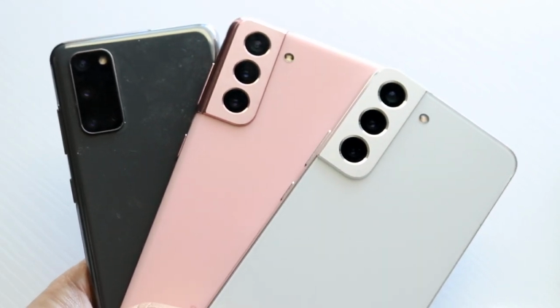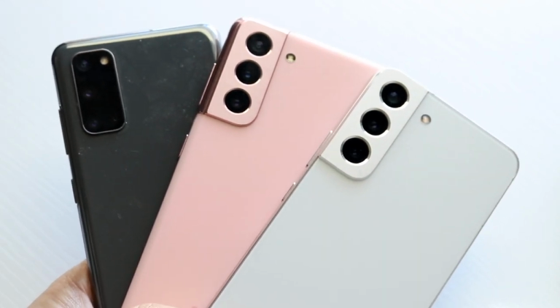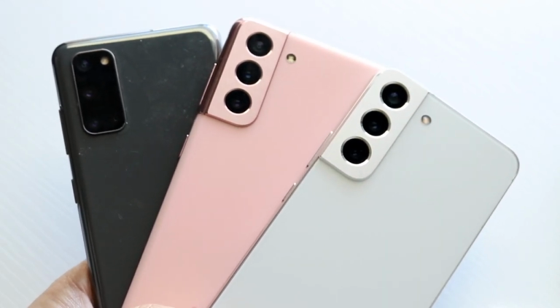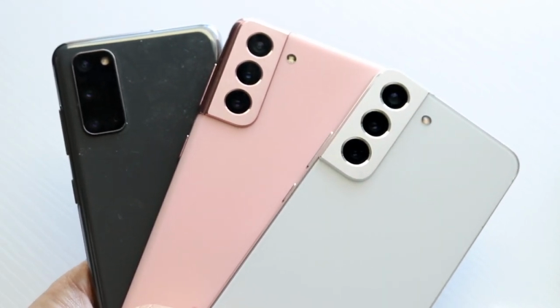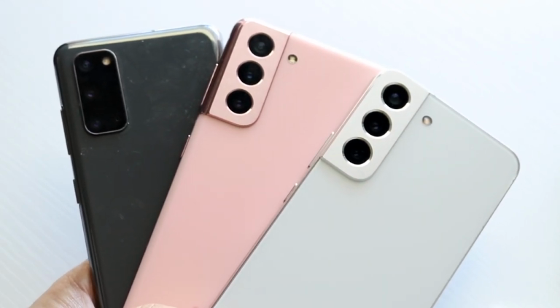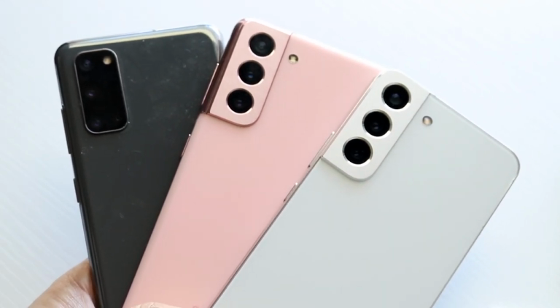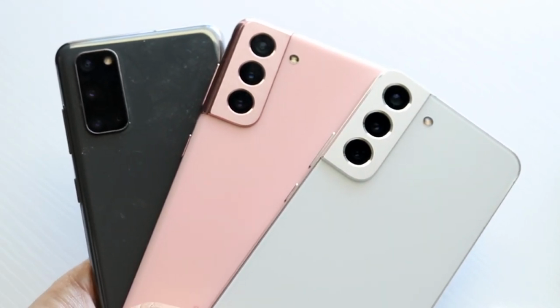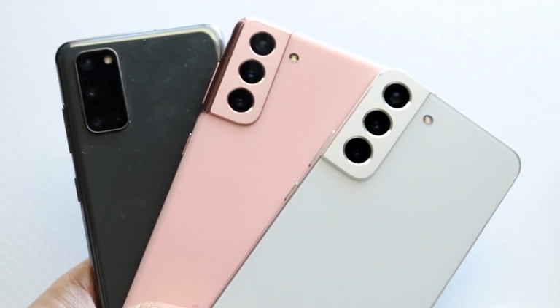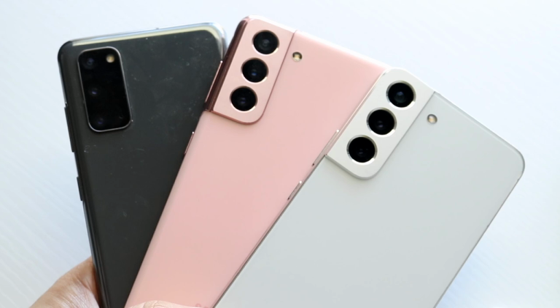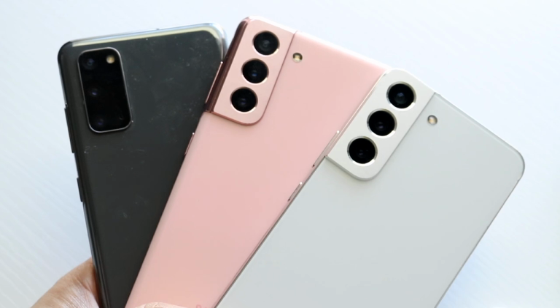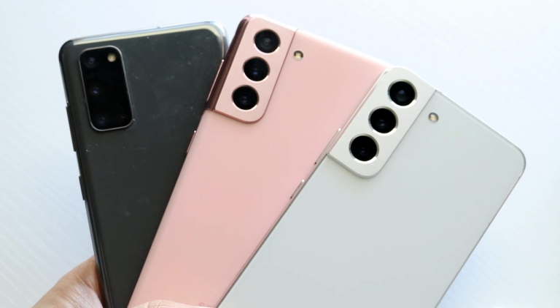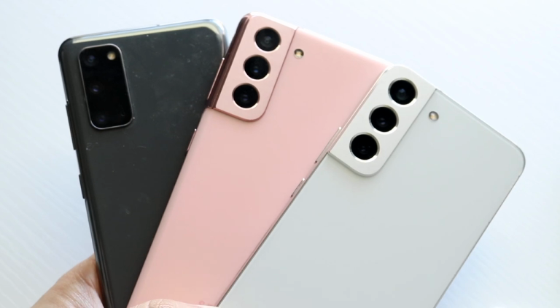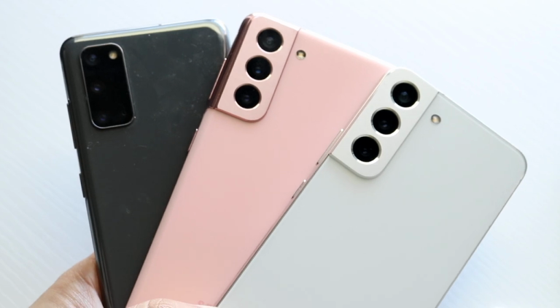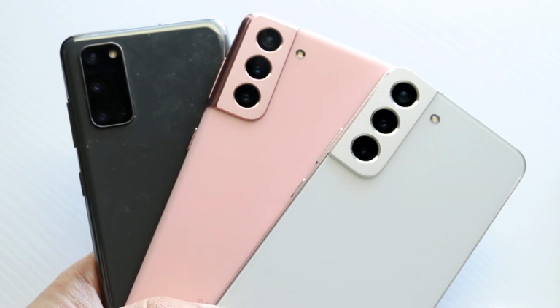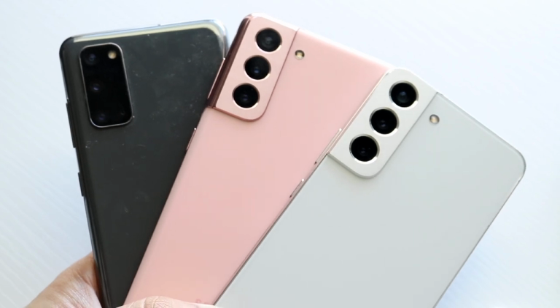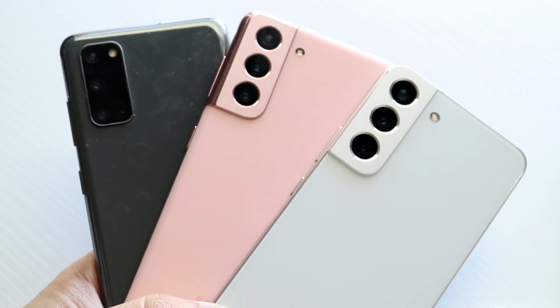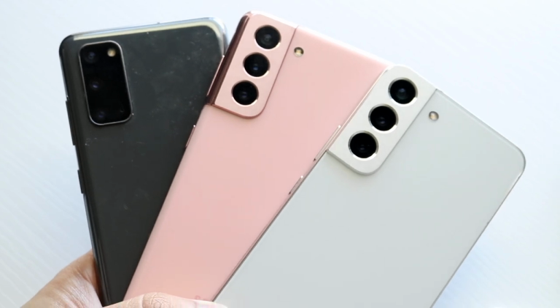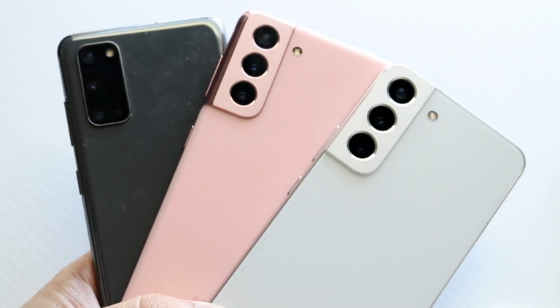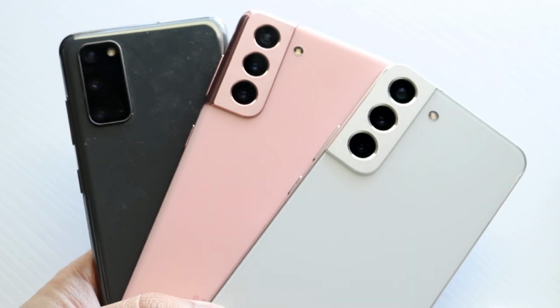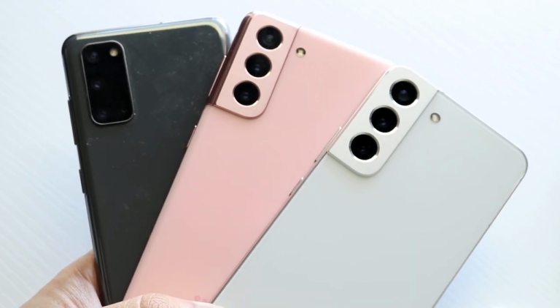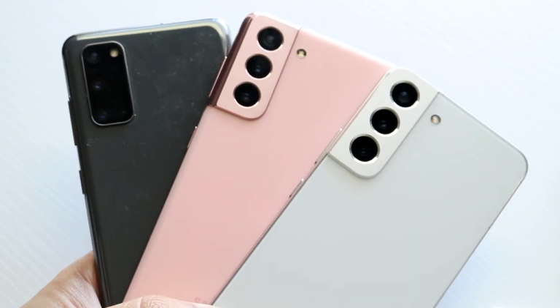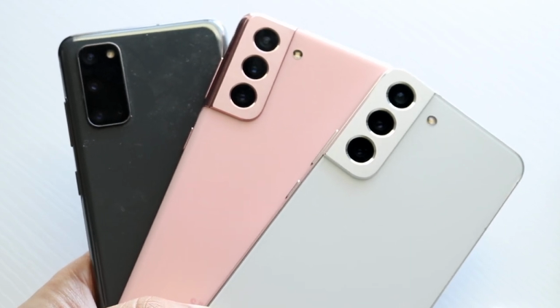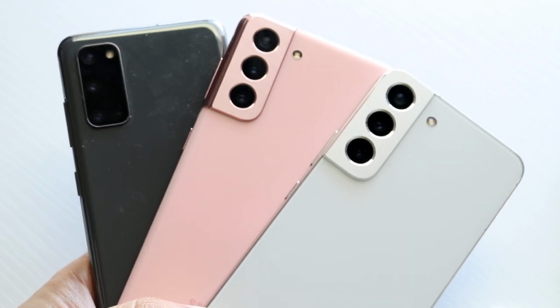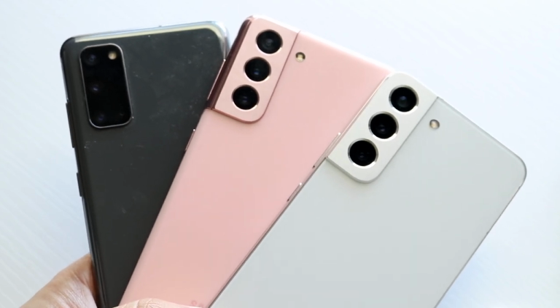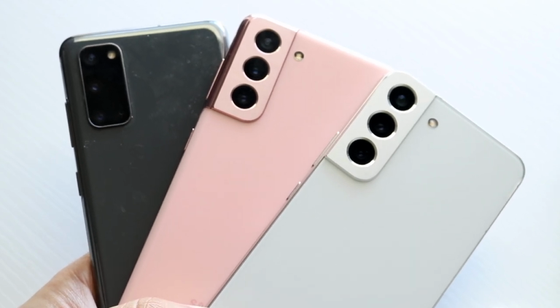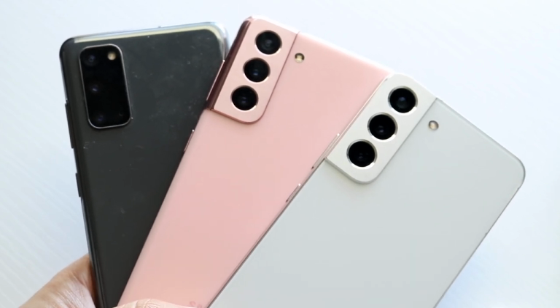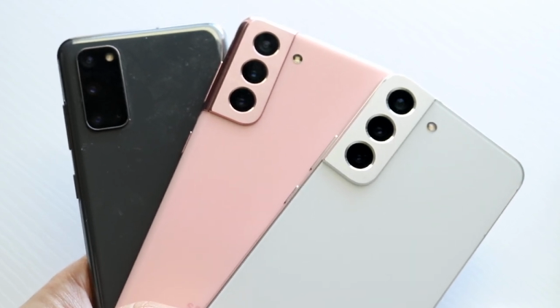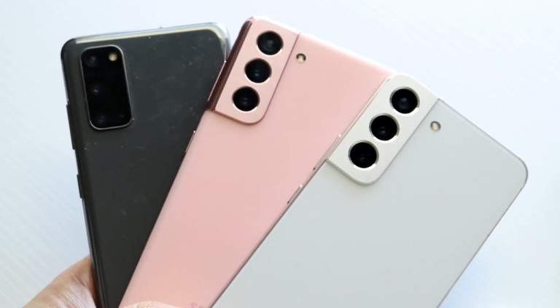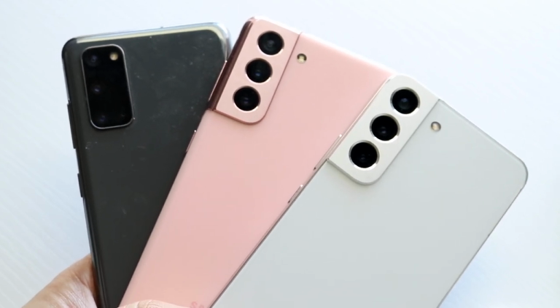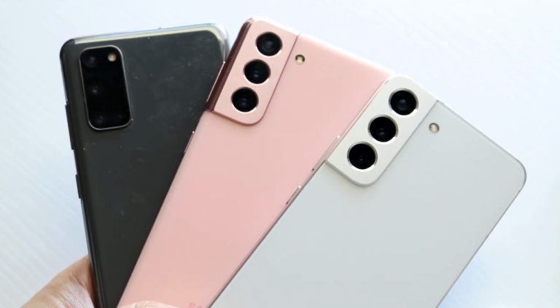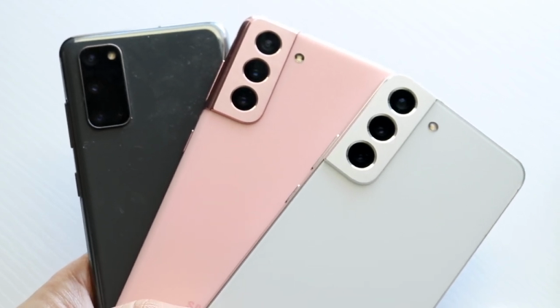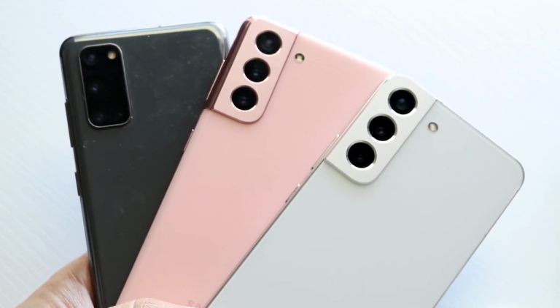Some of your Samsung phones that you may have bought may have been a waste of money for the most part.